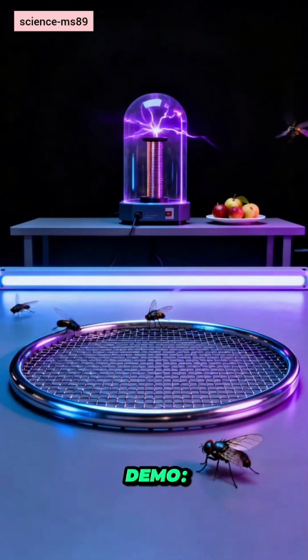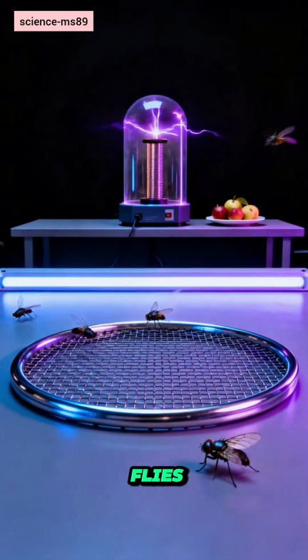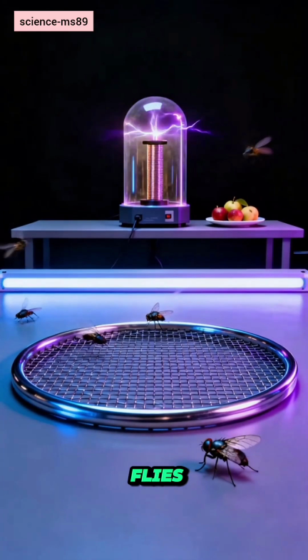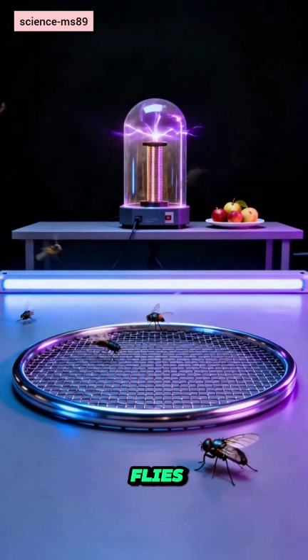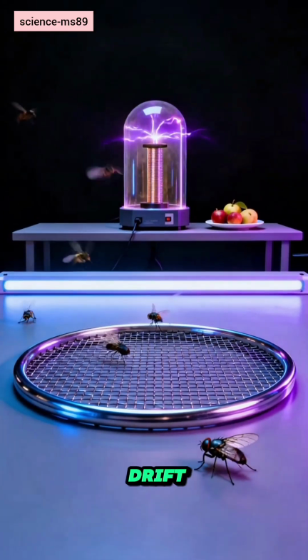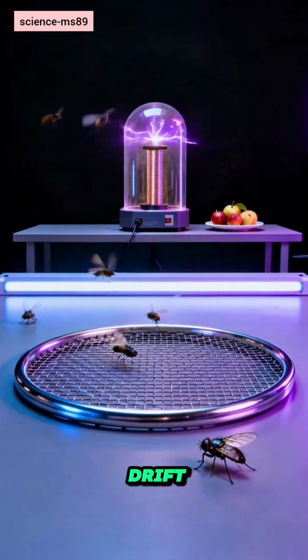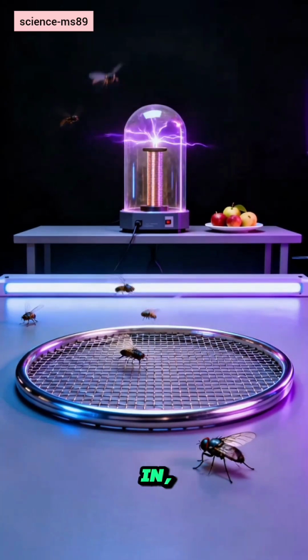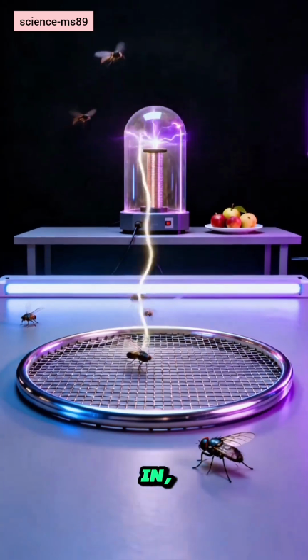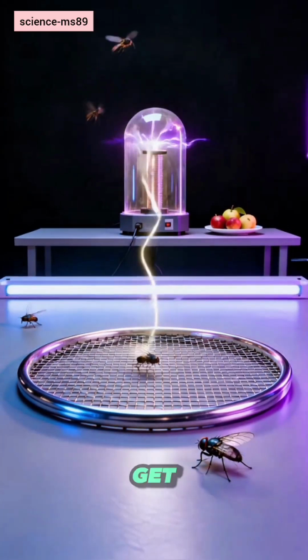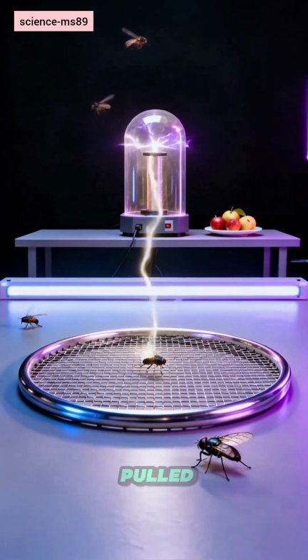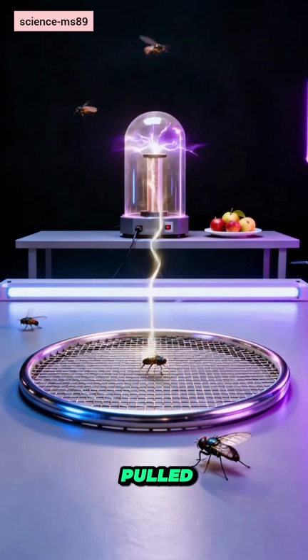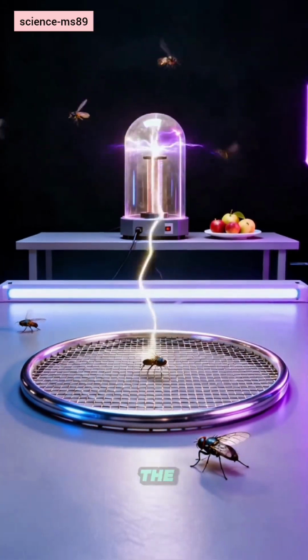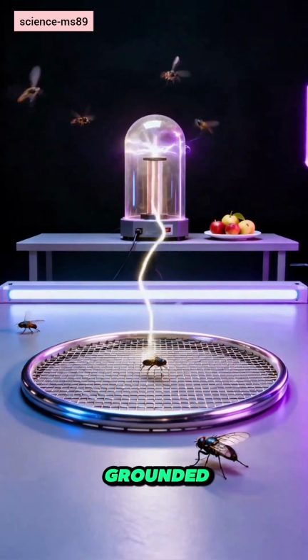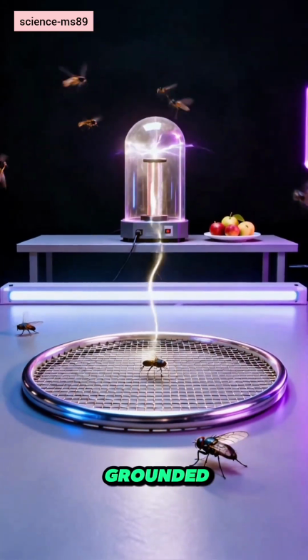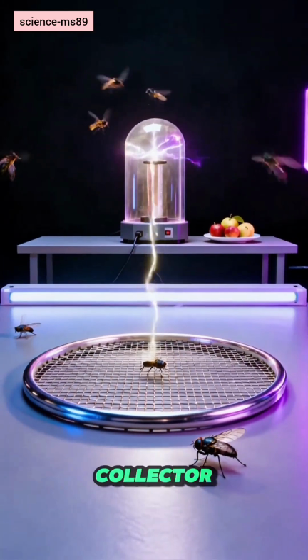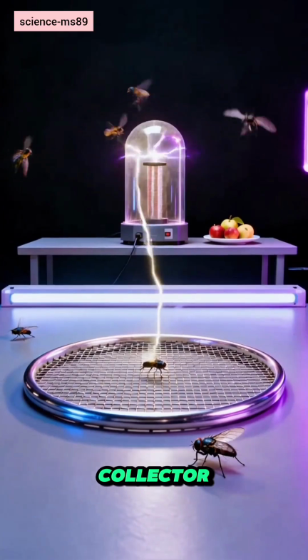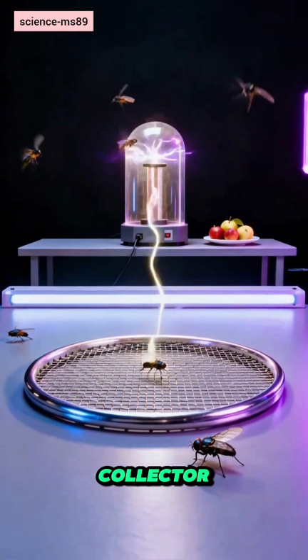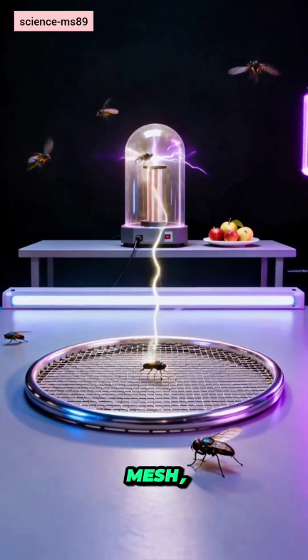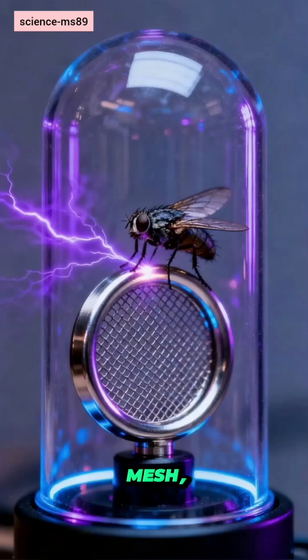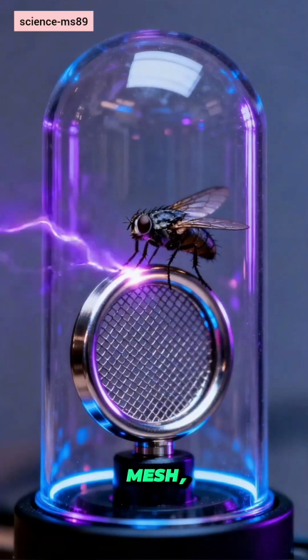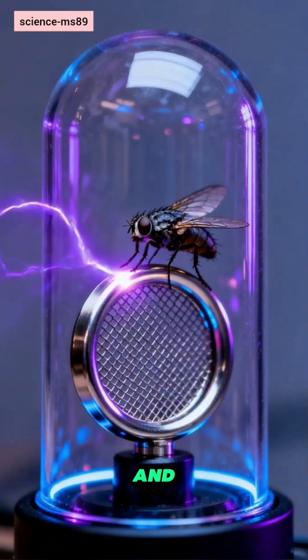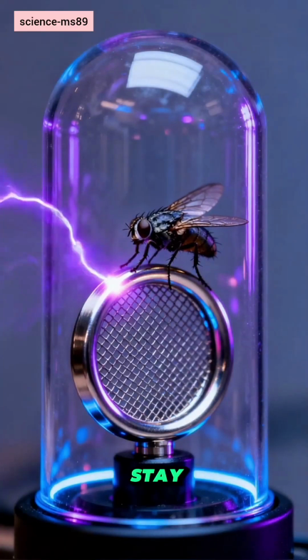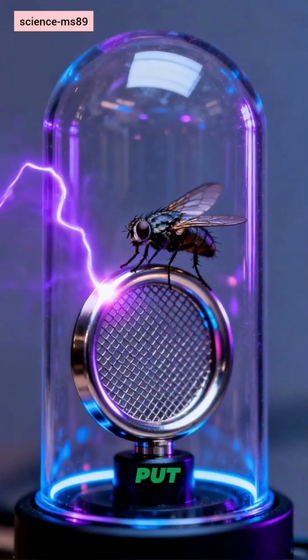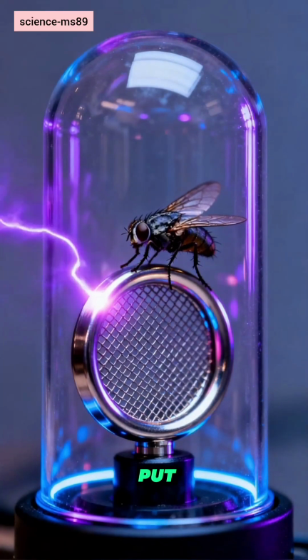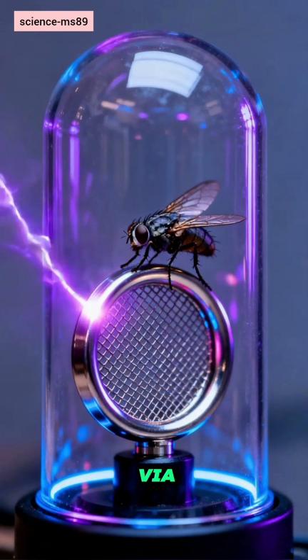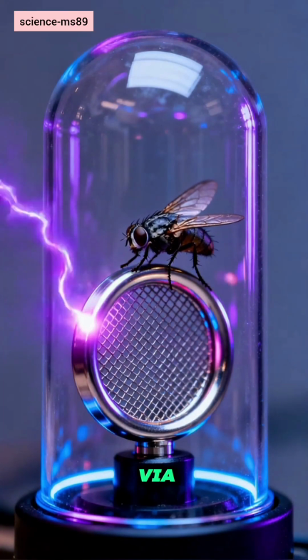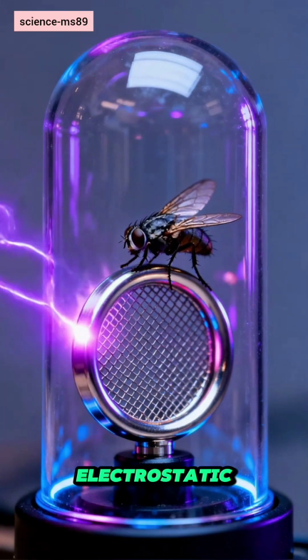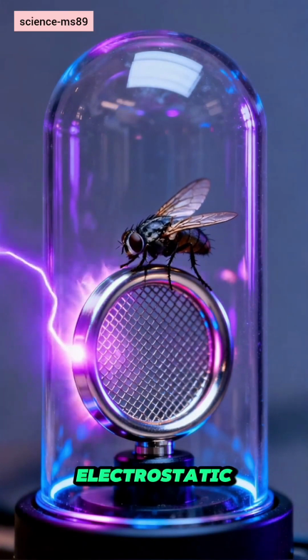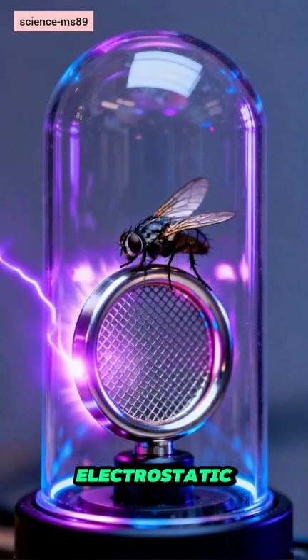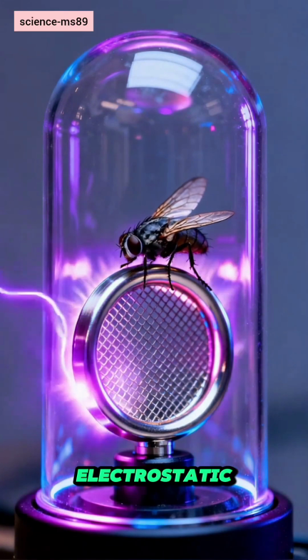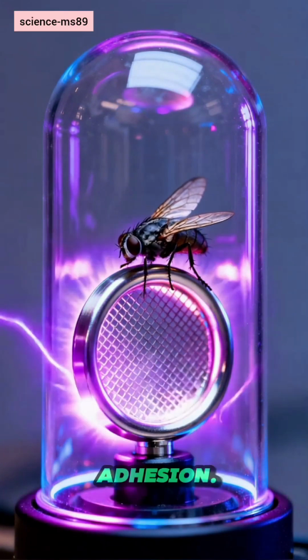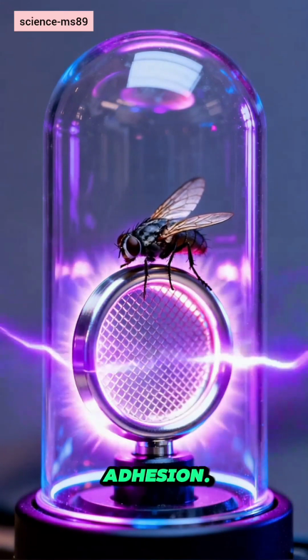Live demo: flies drift in, get pulled to the grounded collector mesh, and stay put via electrostatic adhesion.